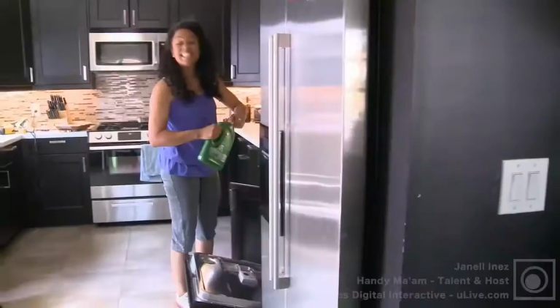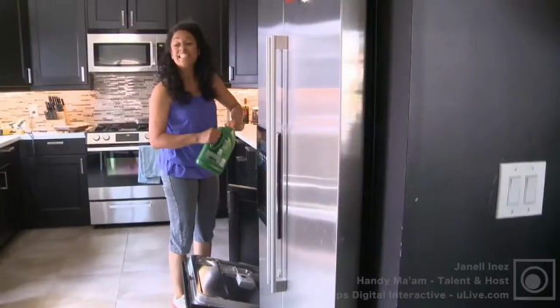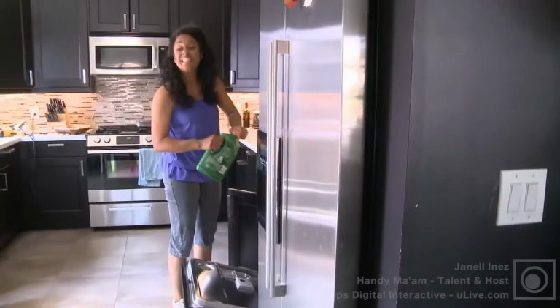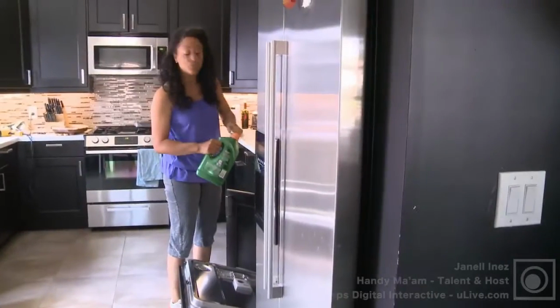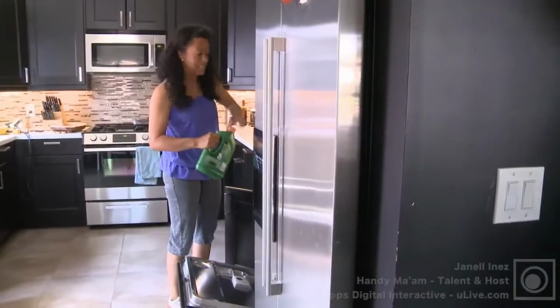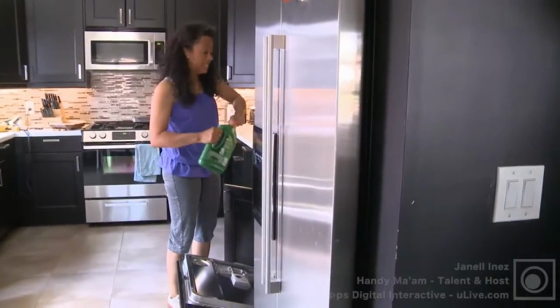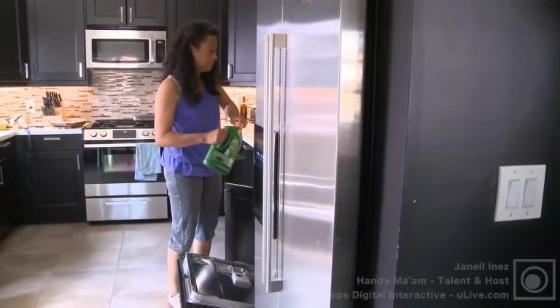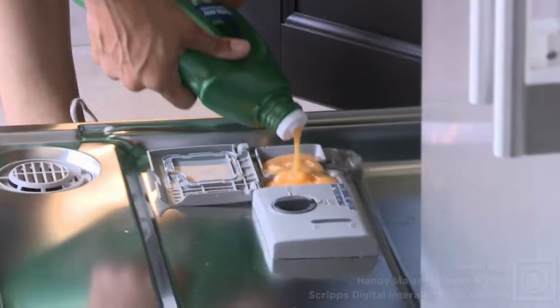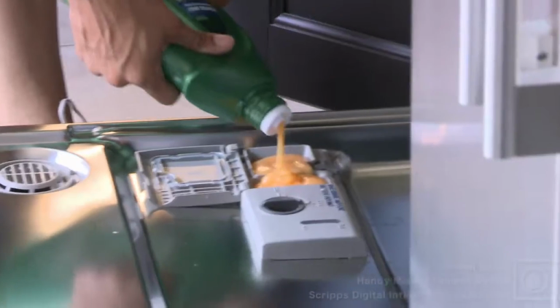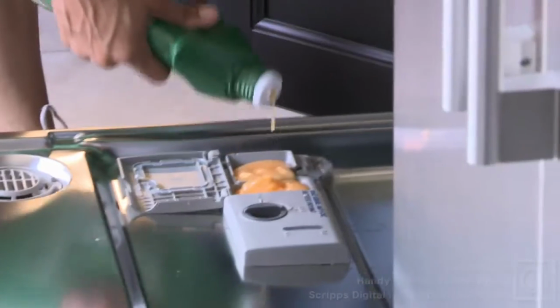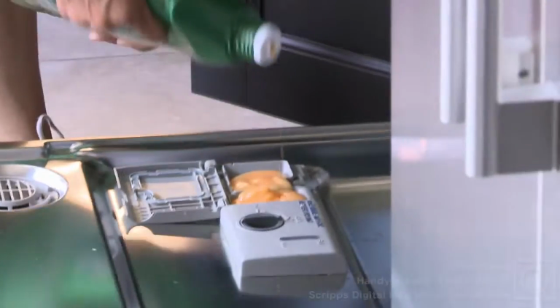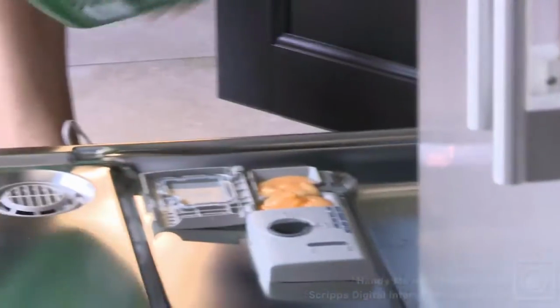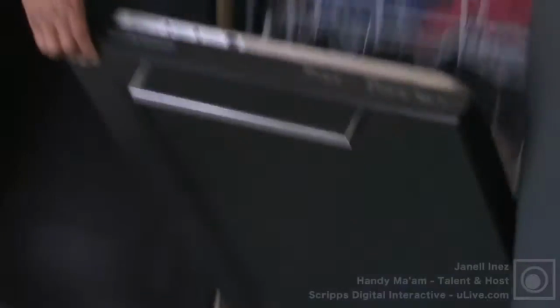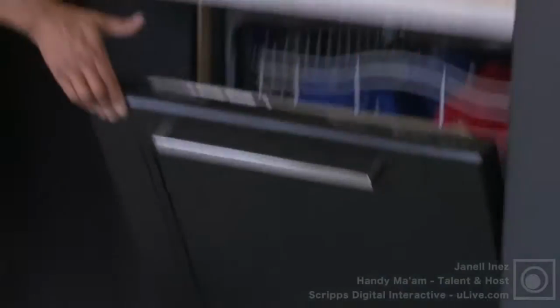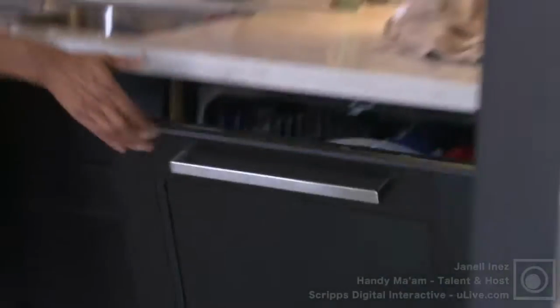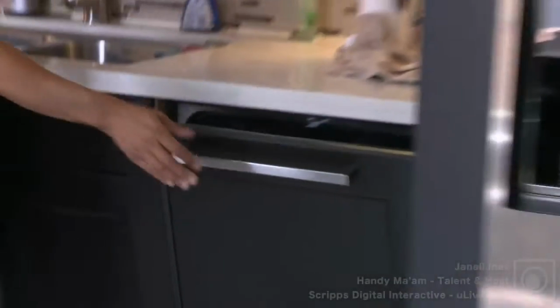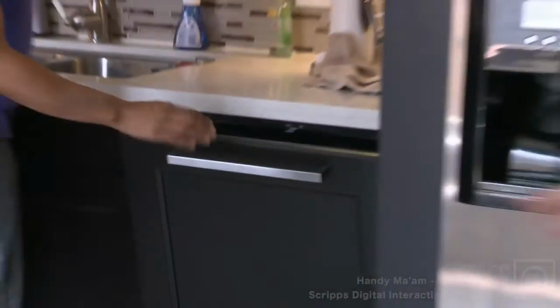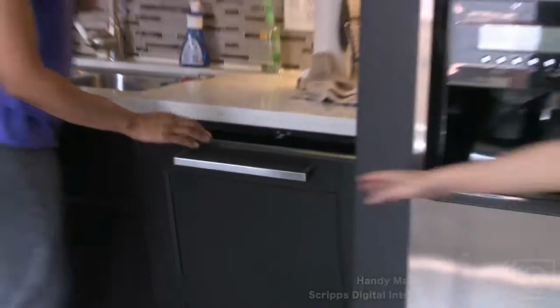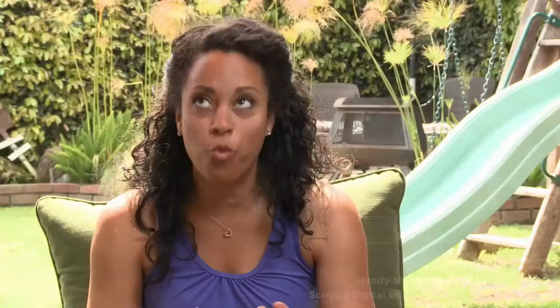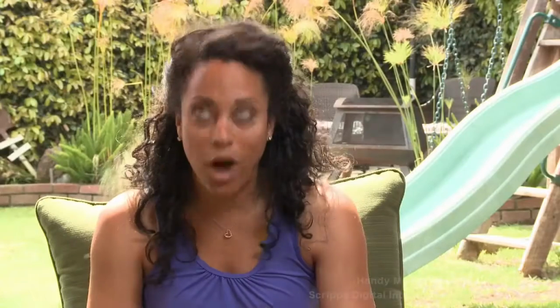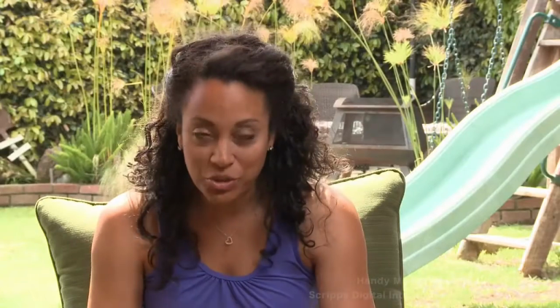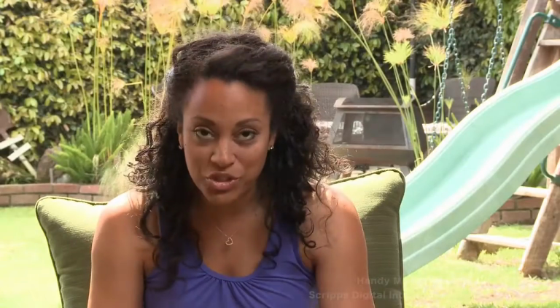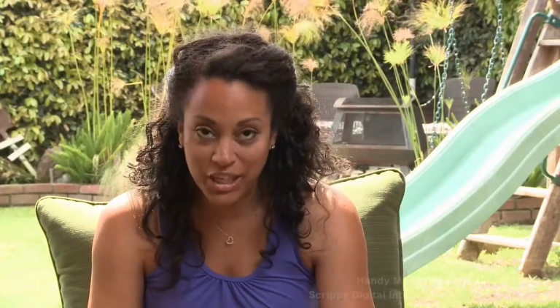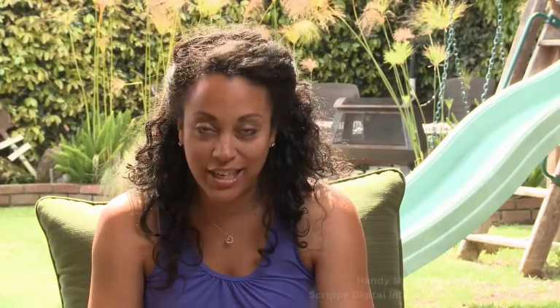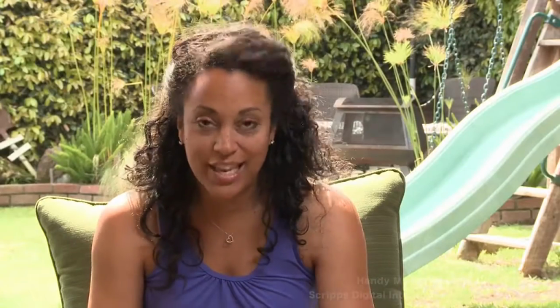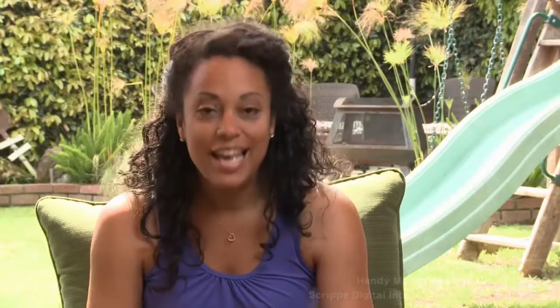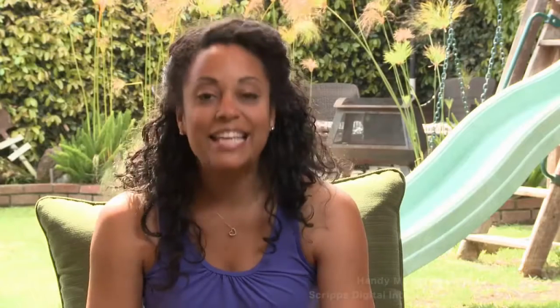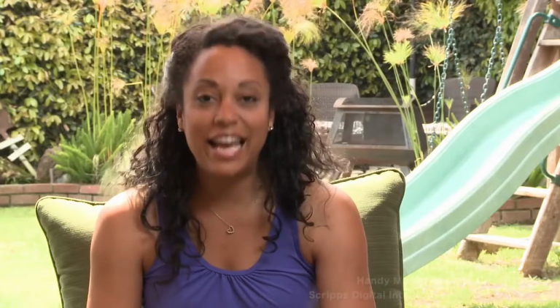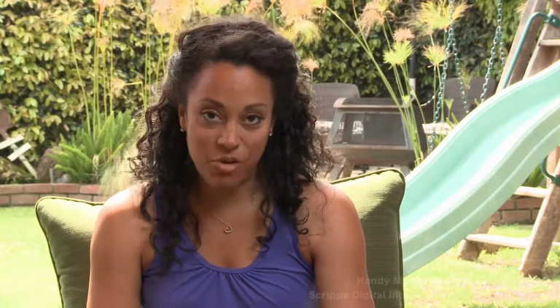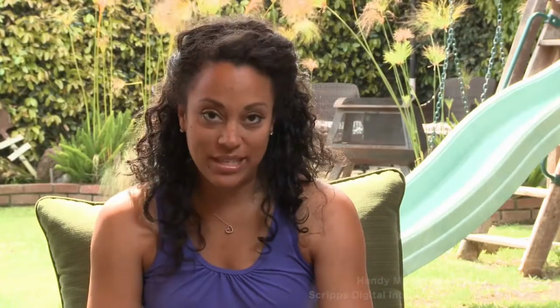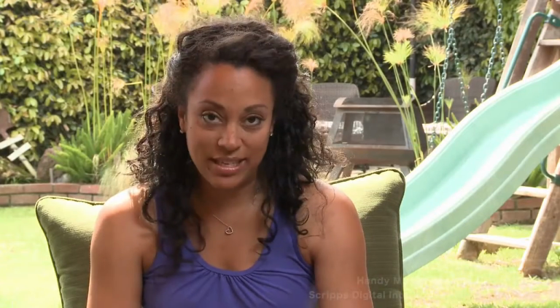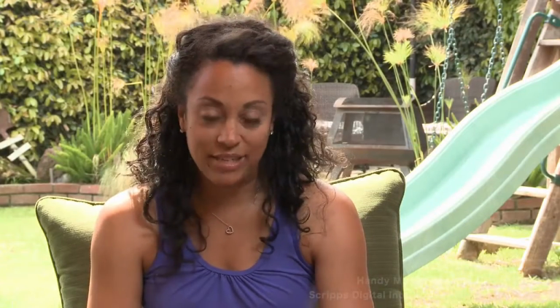Mmm, citrusy. I put things in the dishwasher because a washing machine can't always get it done.